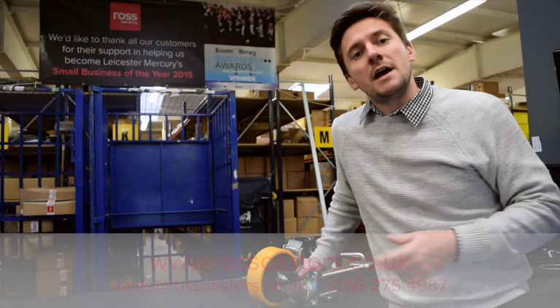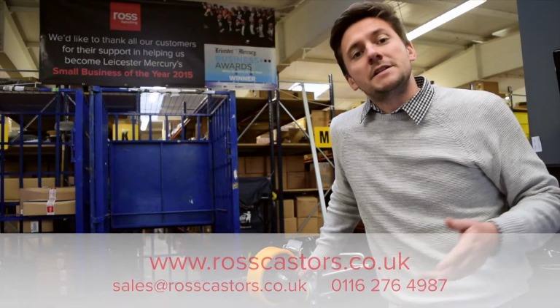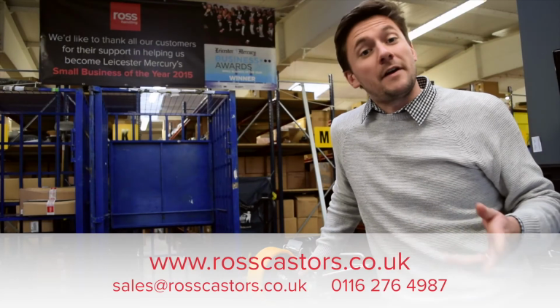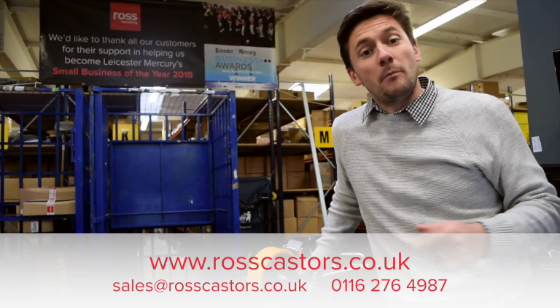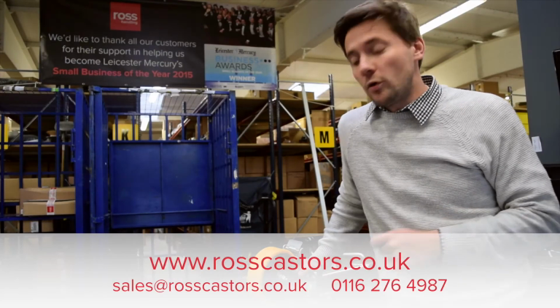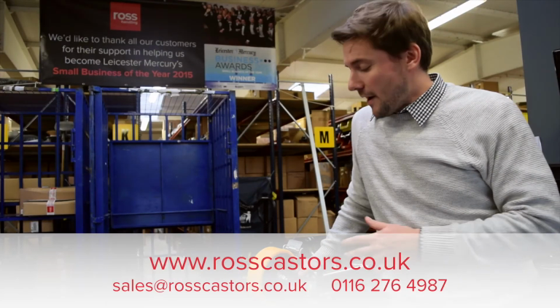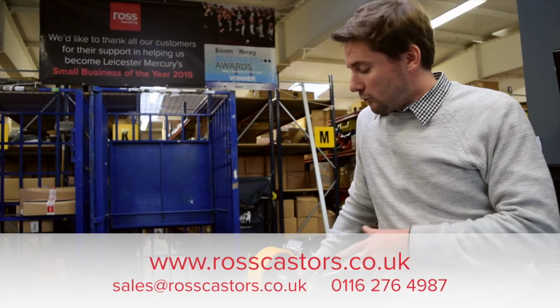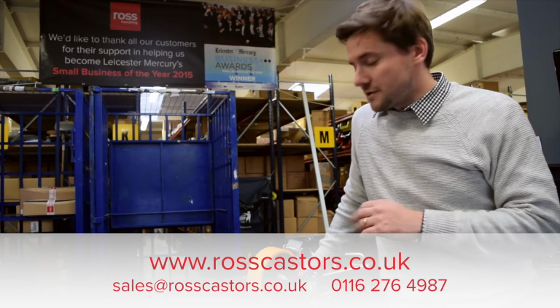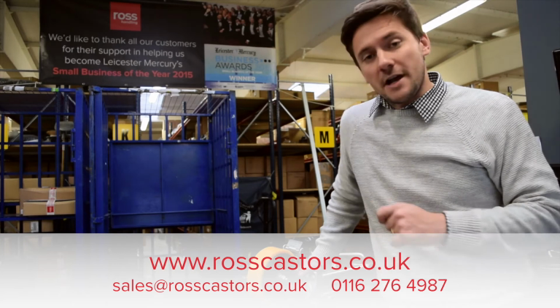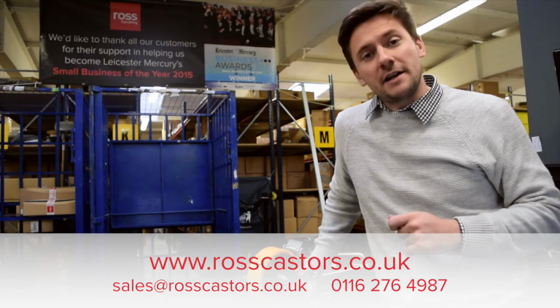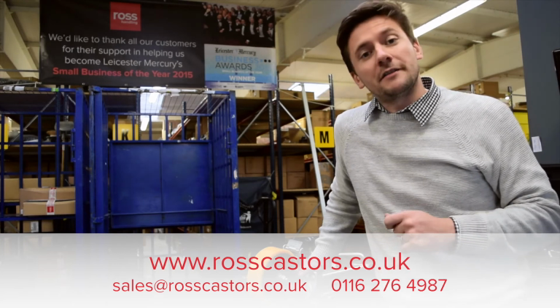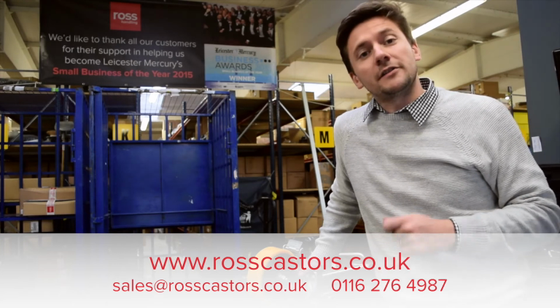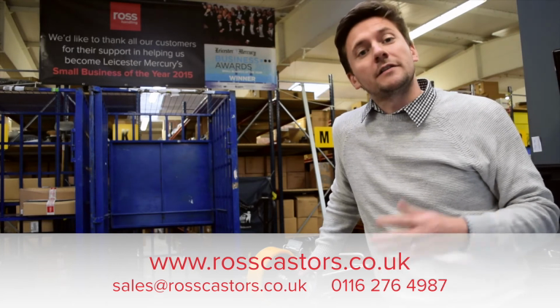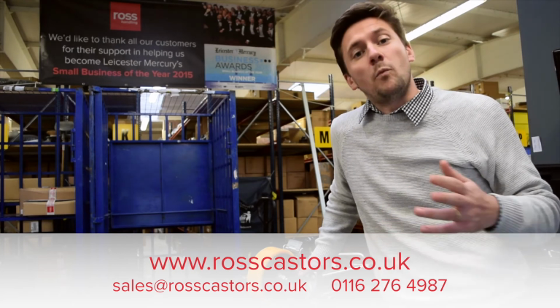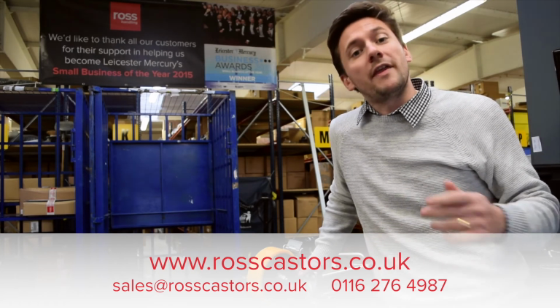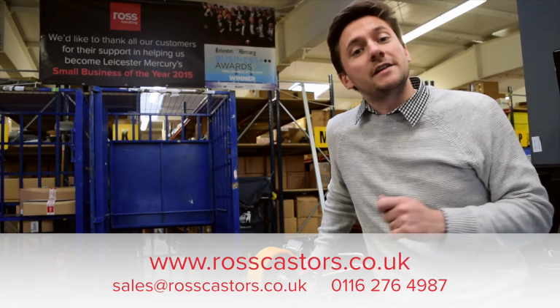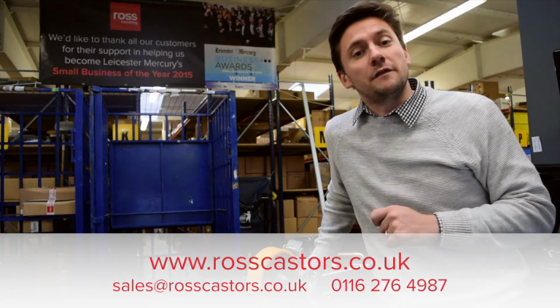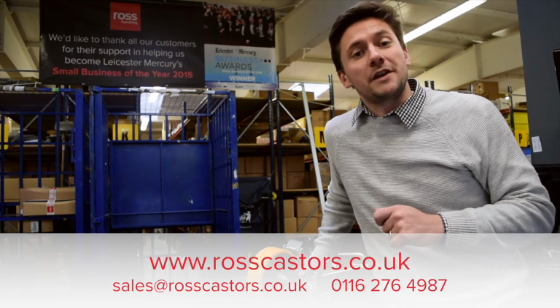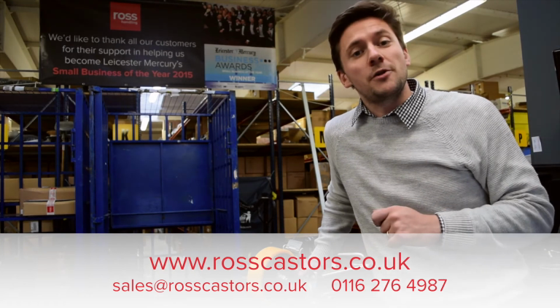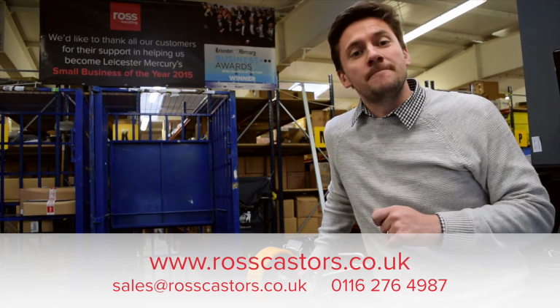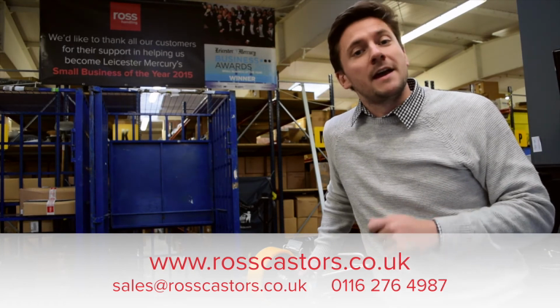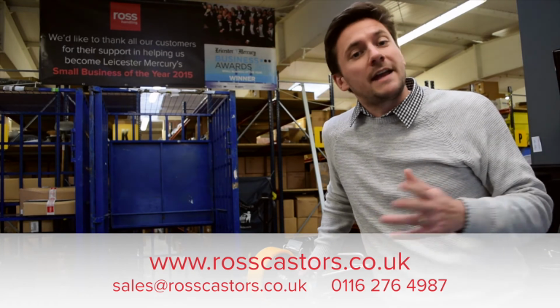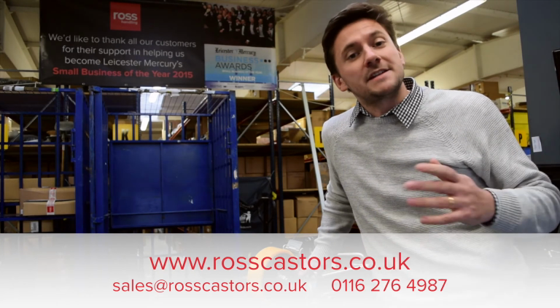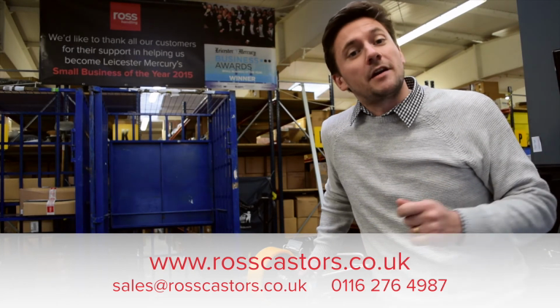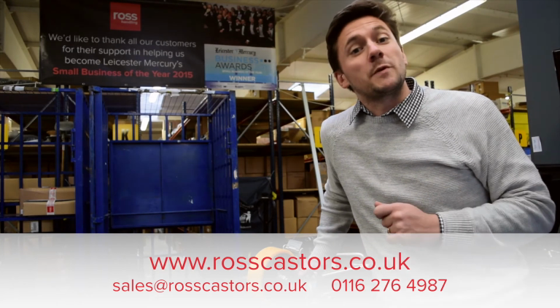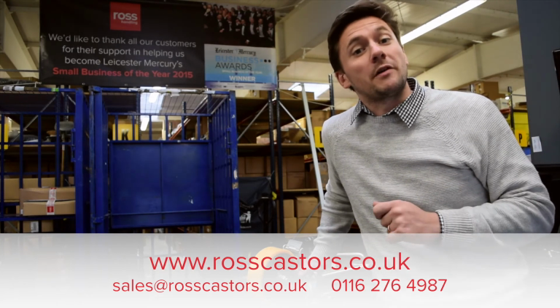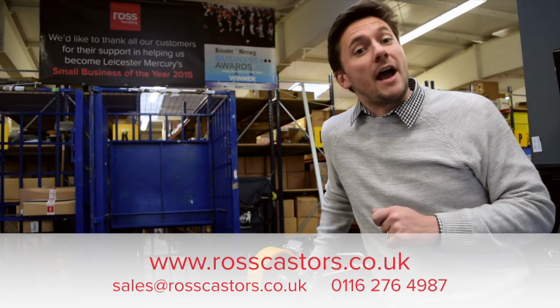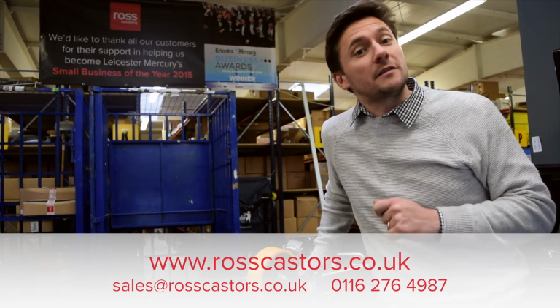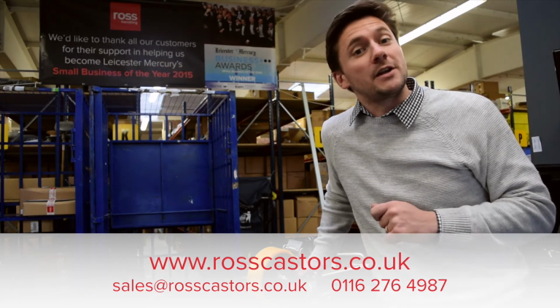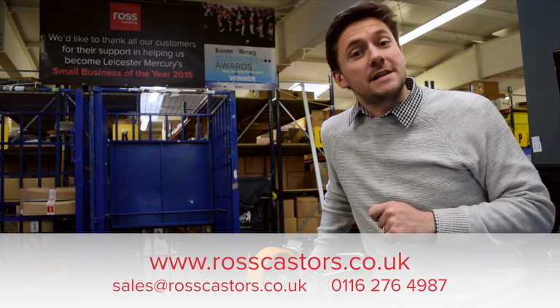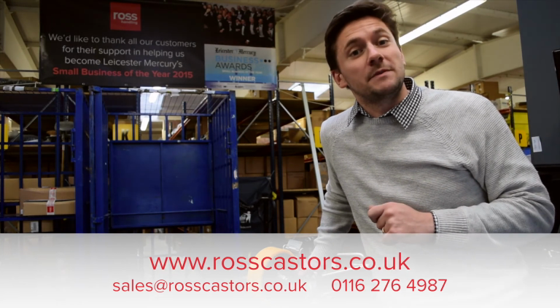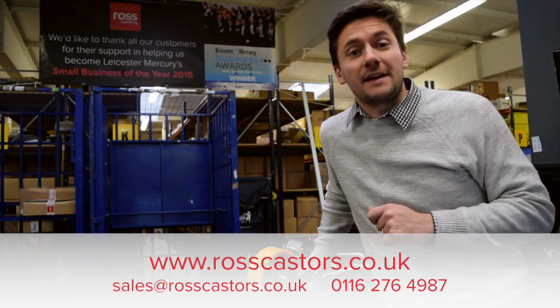To find out more about our range of jacking casters and what they could do for you, get in touch with one of our expert teams today.